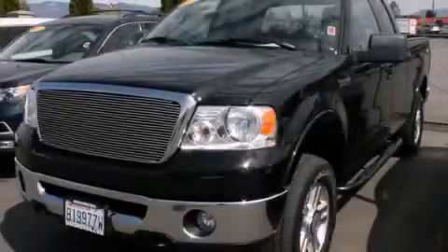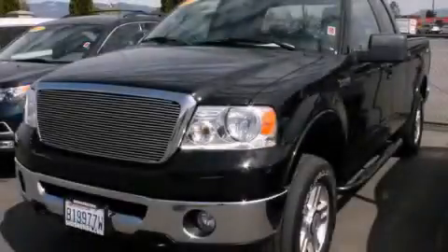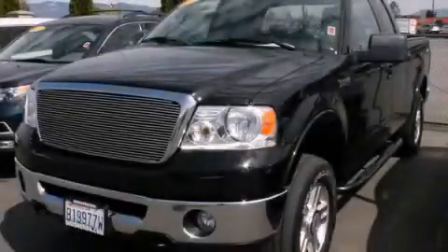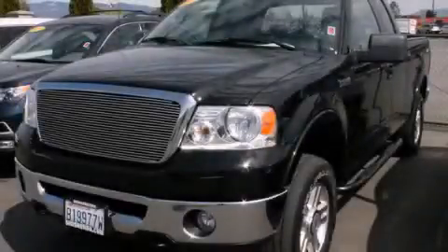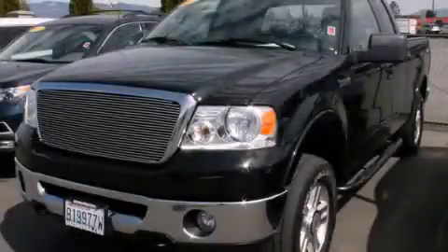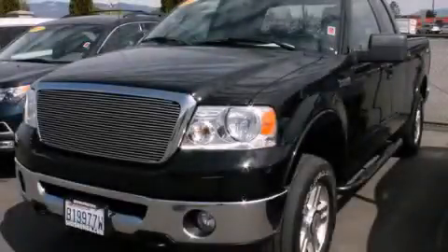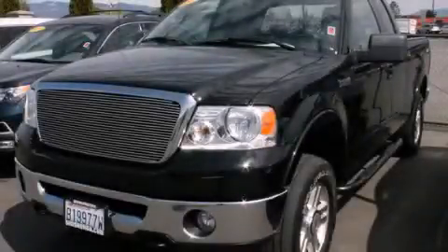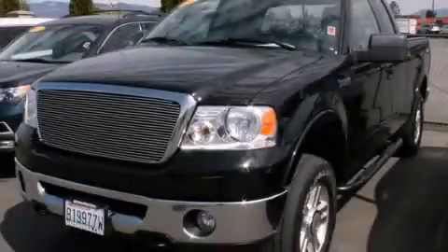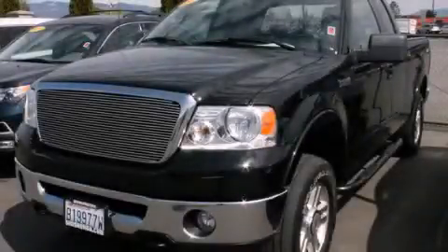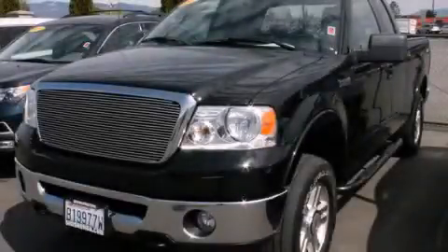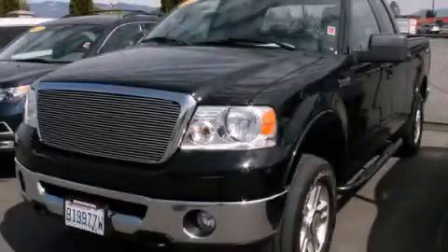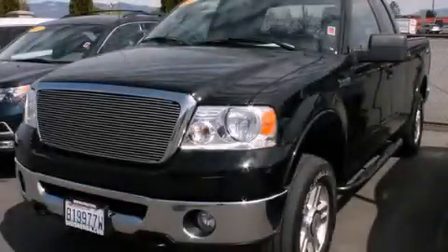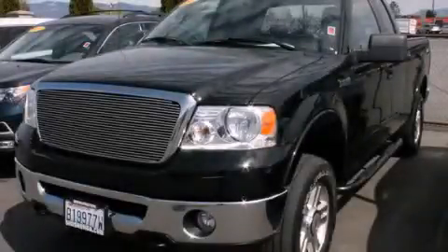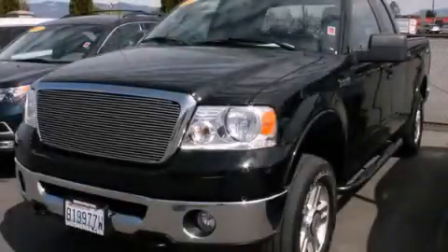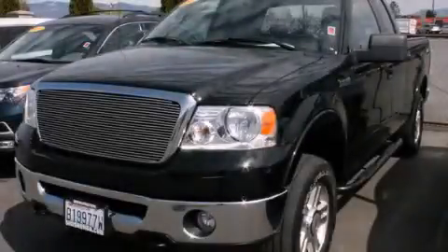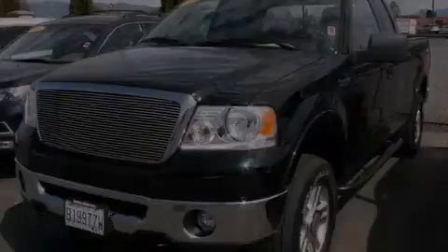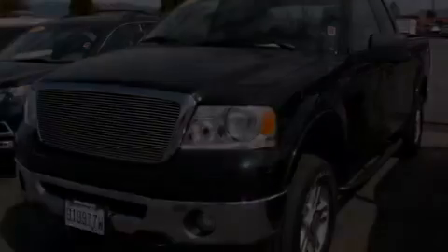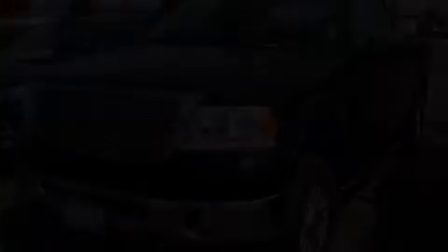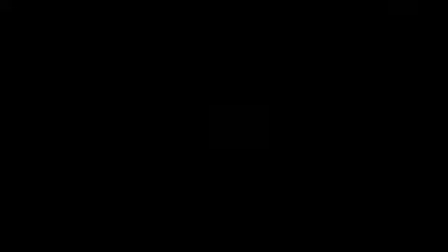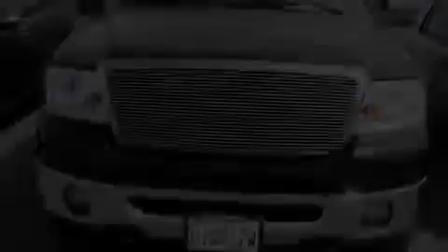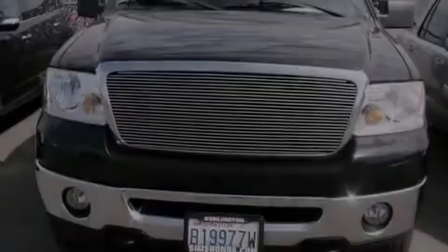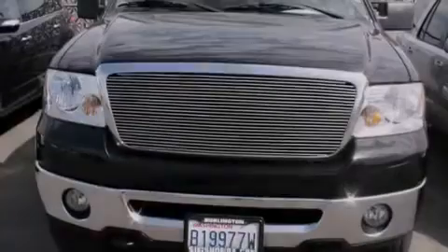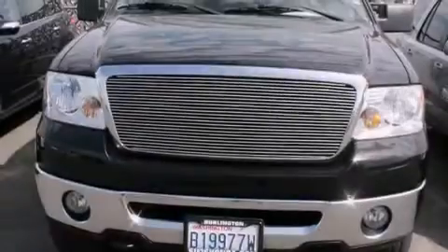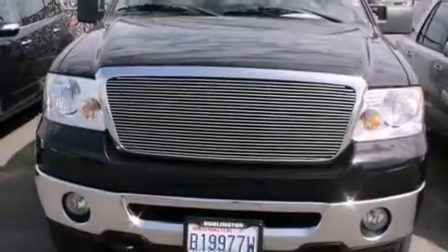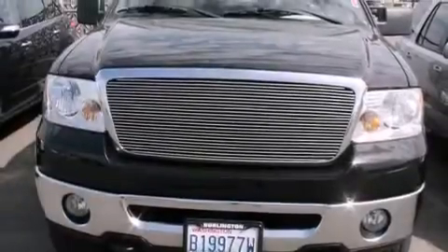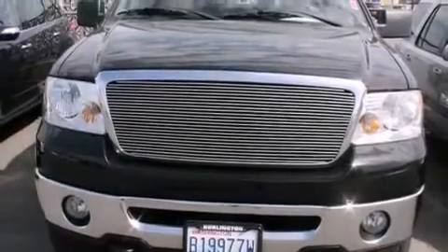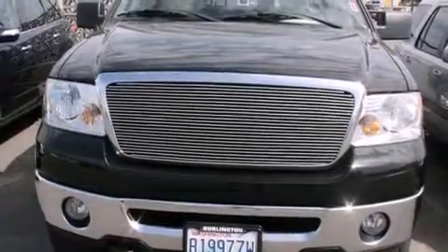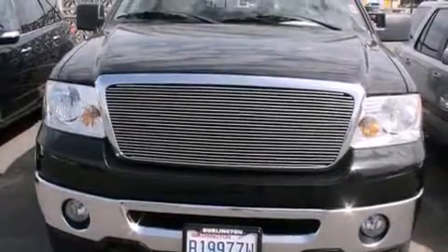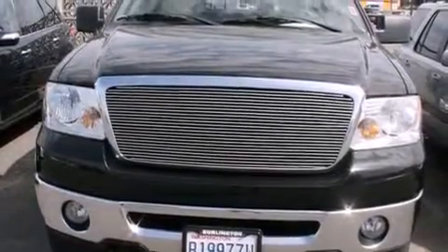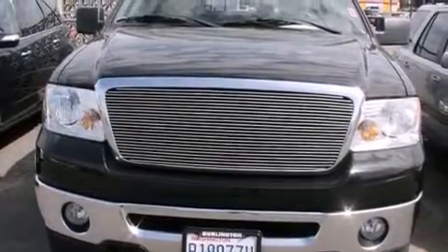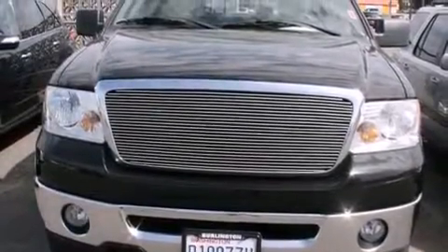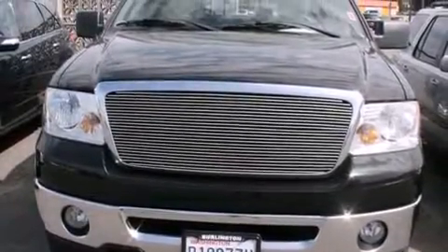This is a 2006 Ford F-150. Whether hauling, commuting, or towing, this truck is the right one for you.